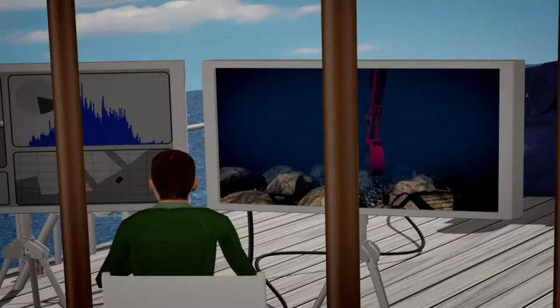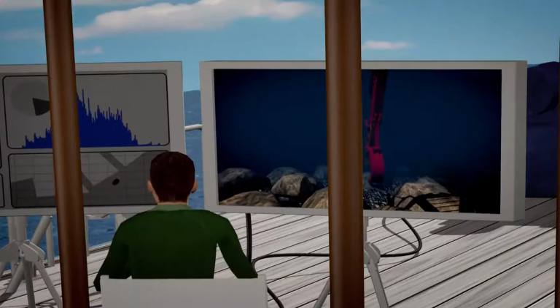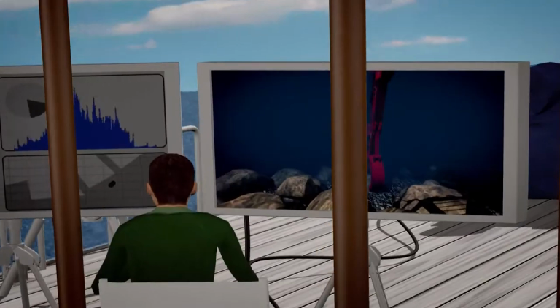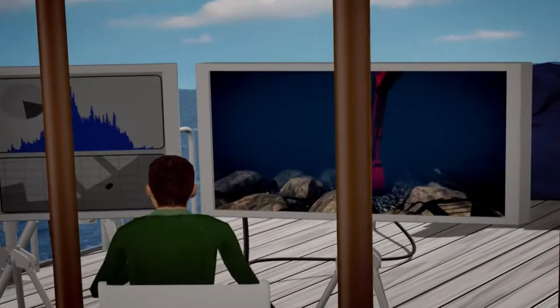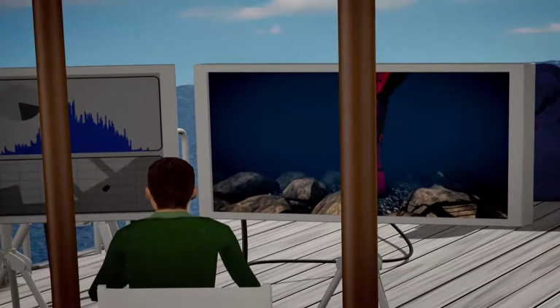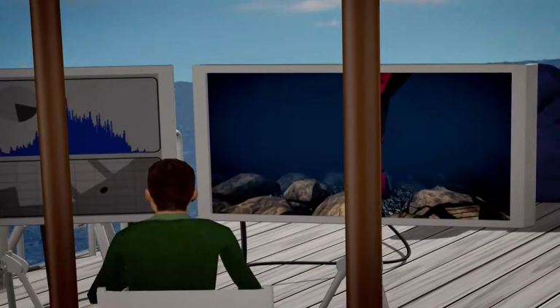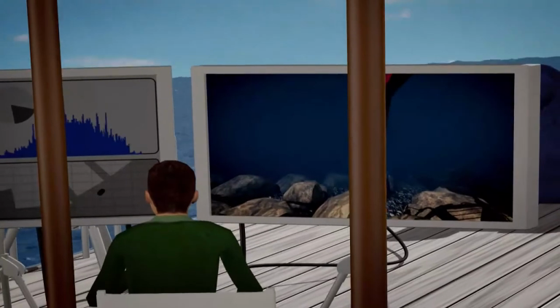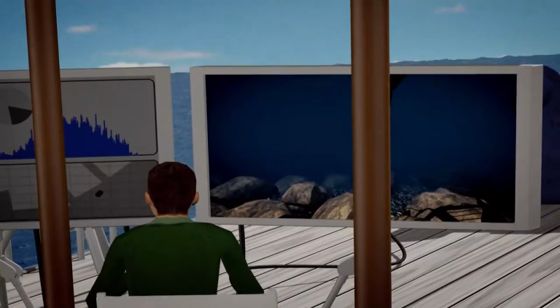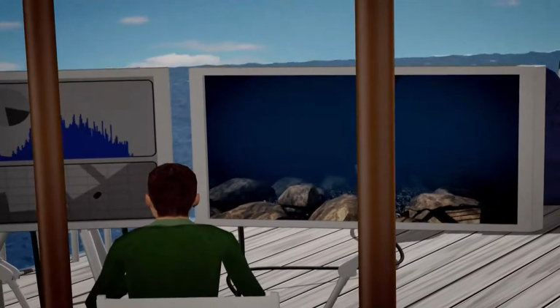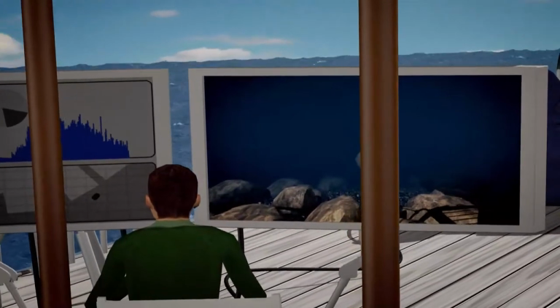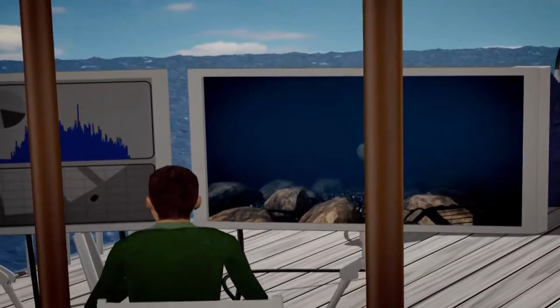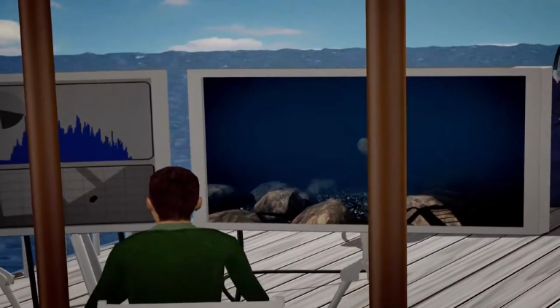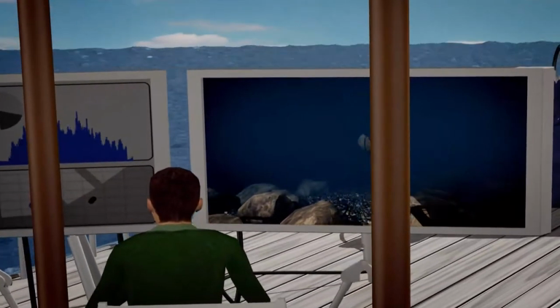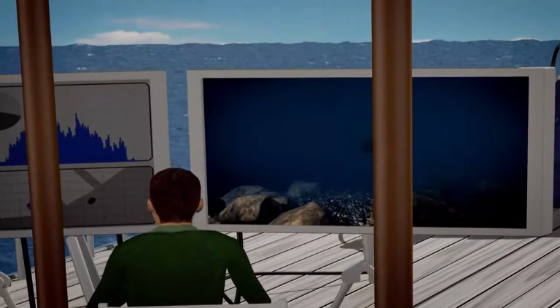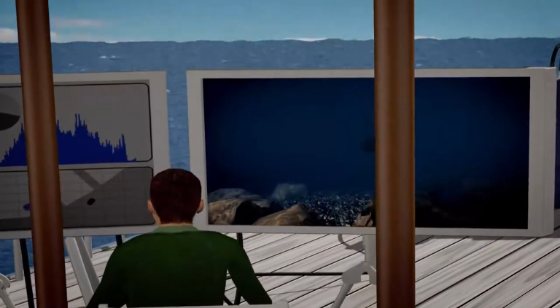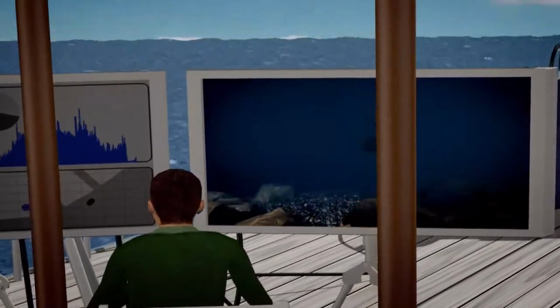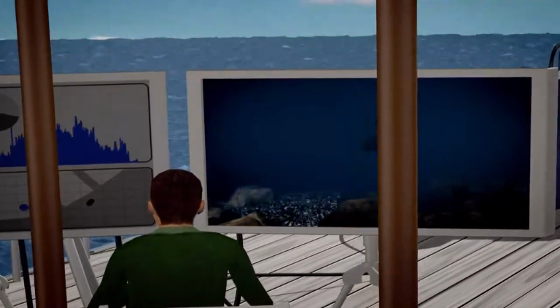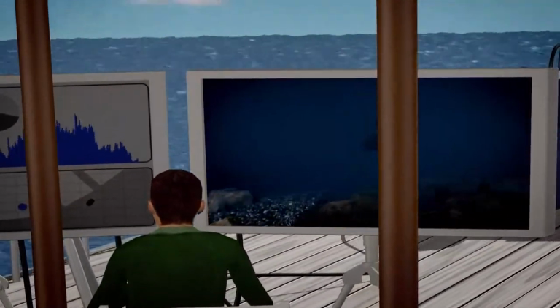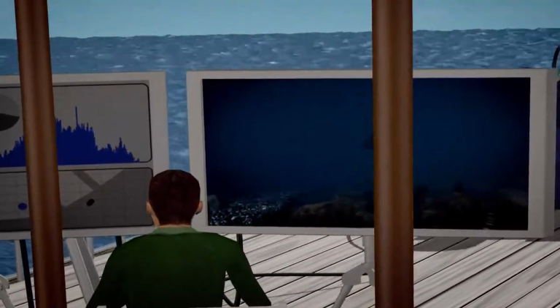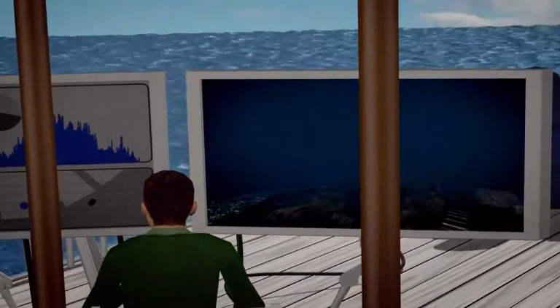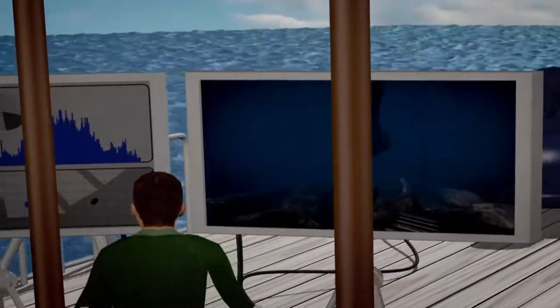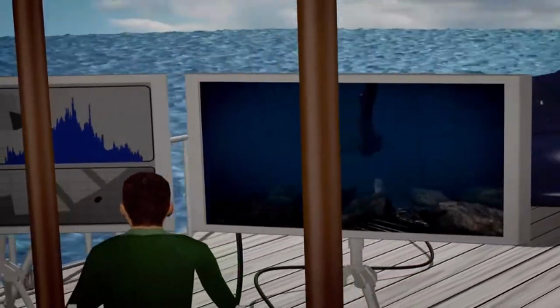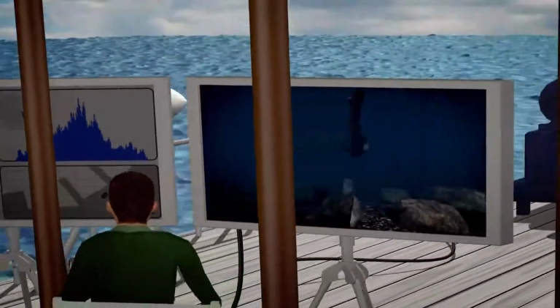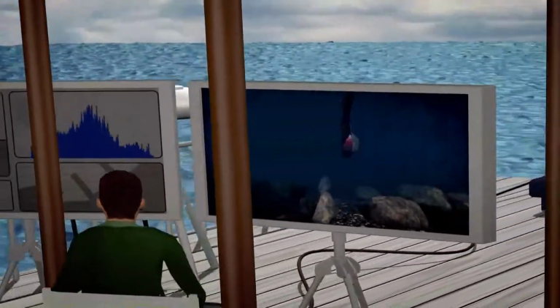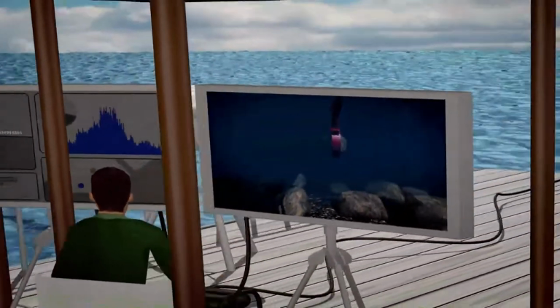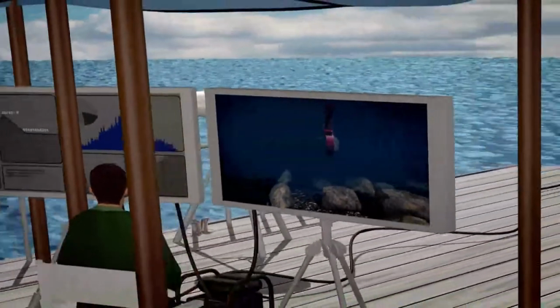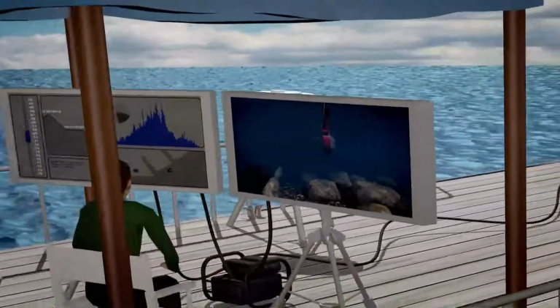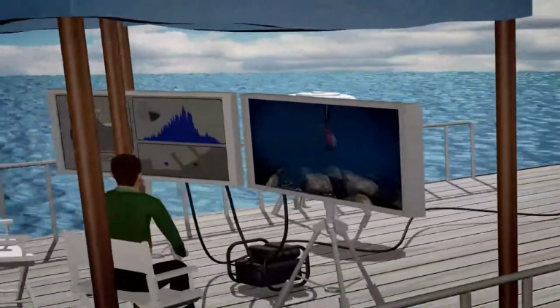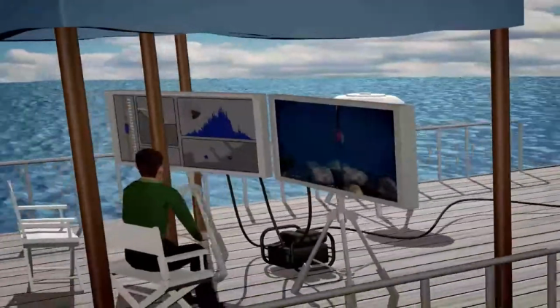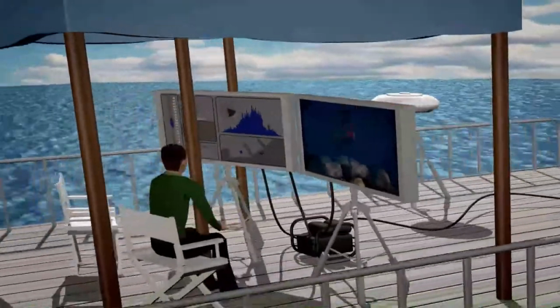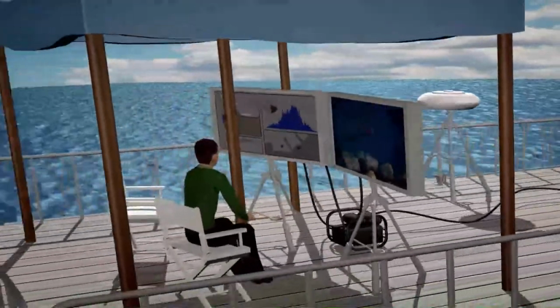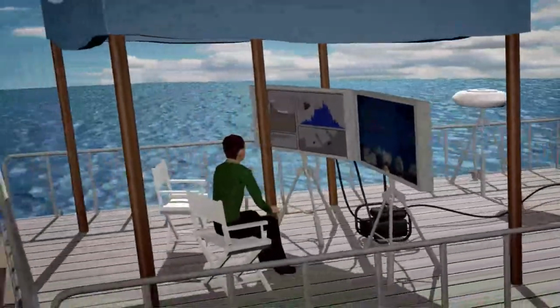The live screen in the control unit on the barge allows for either remote control of the unit or monitoring diver work below.